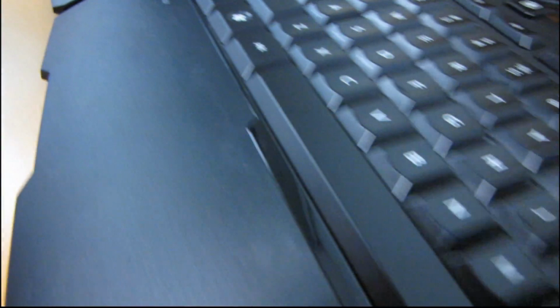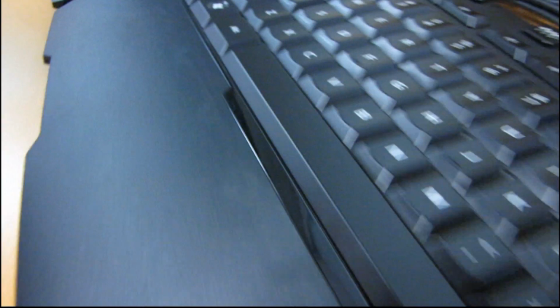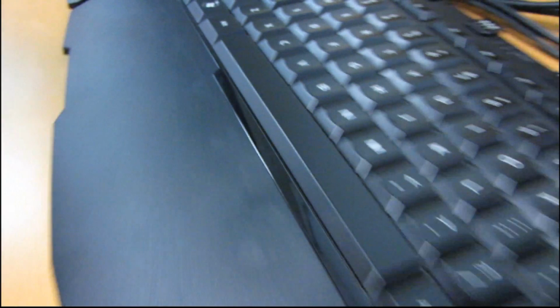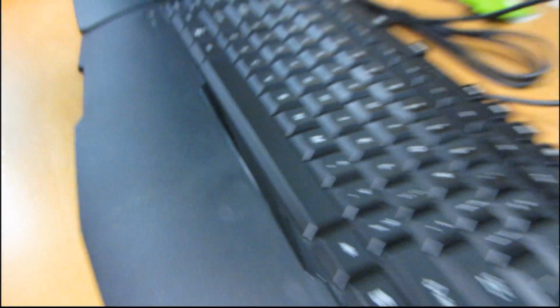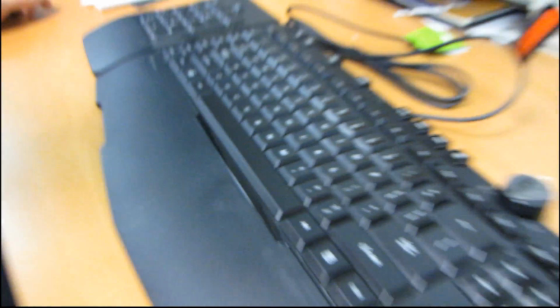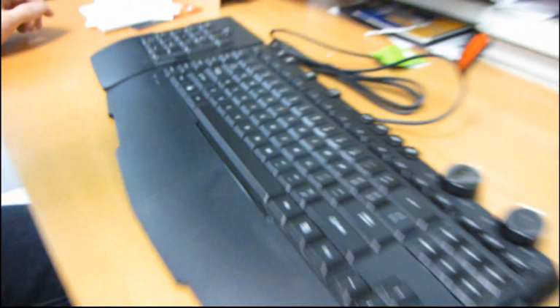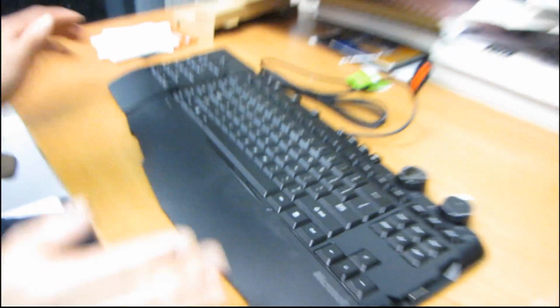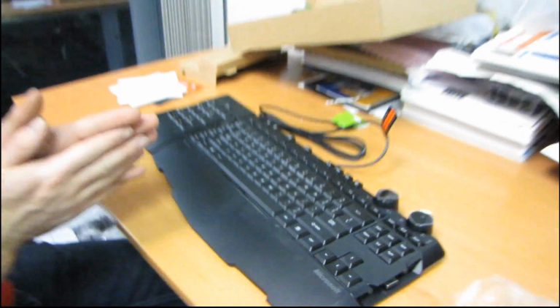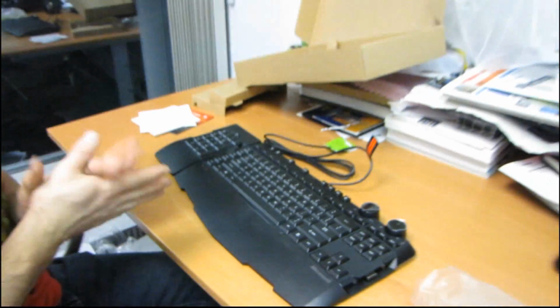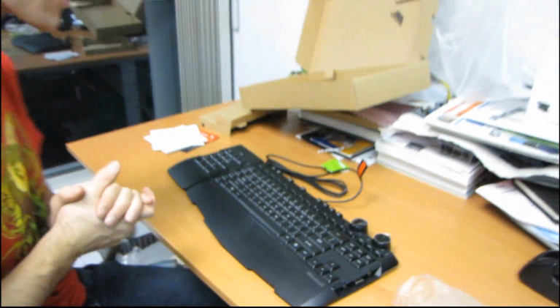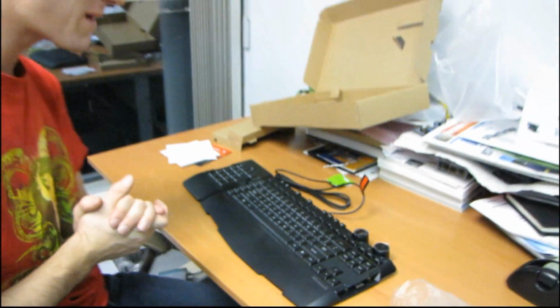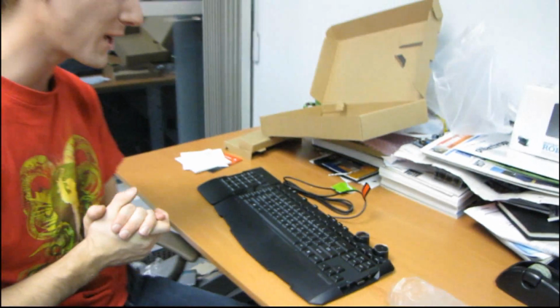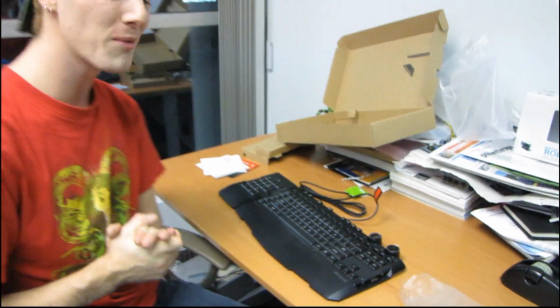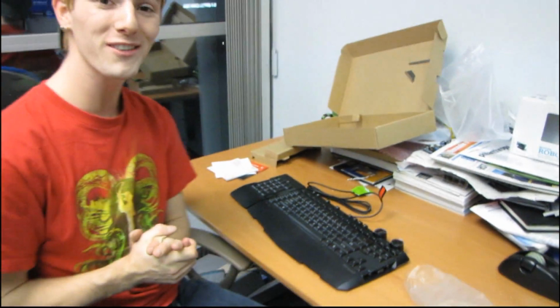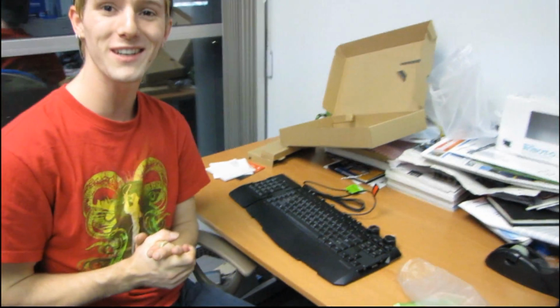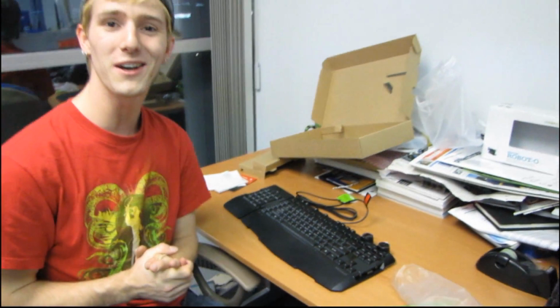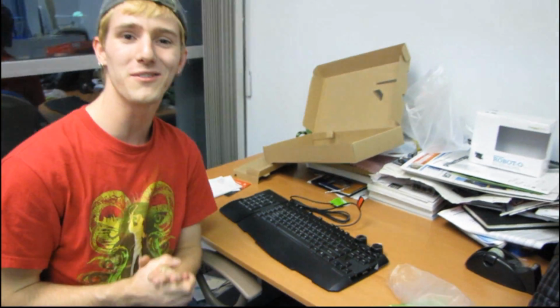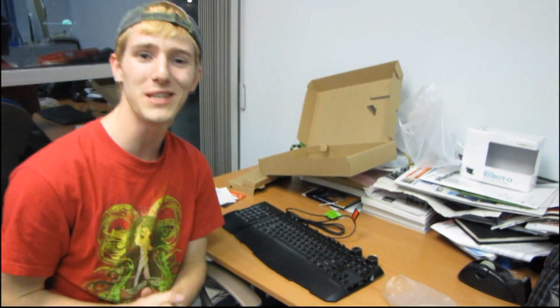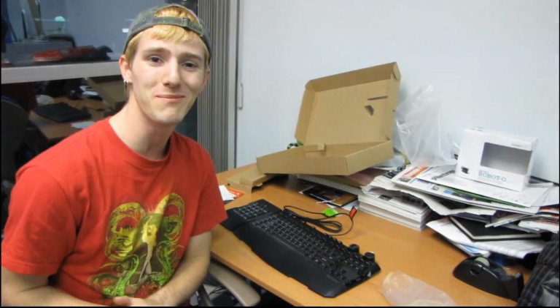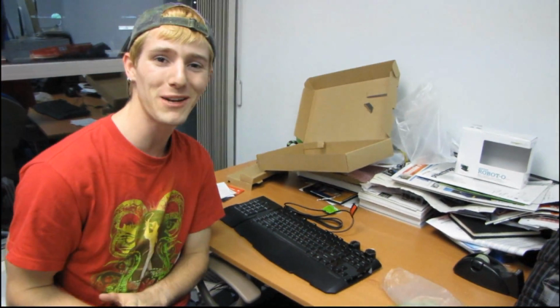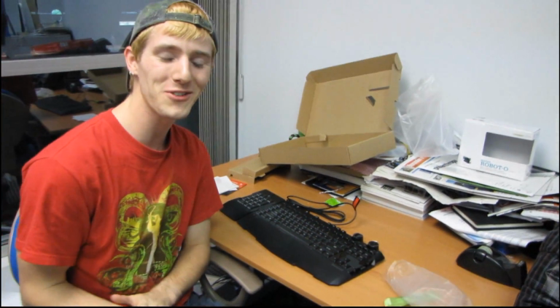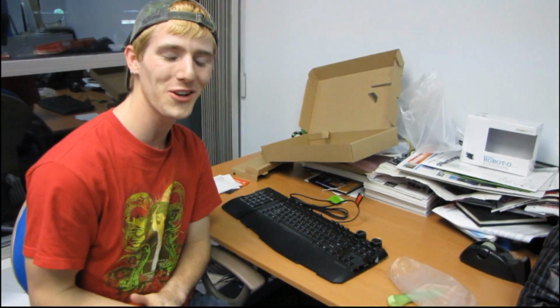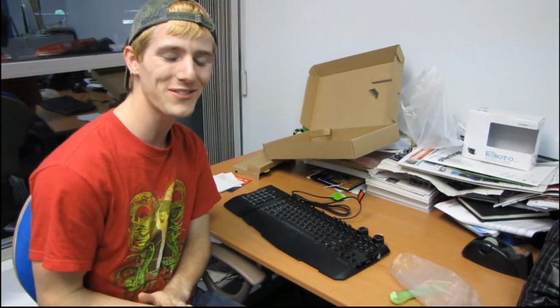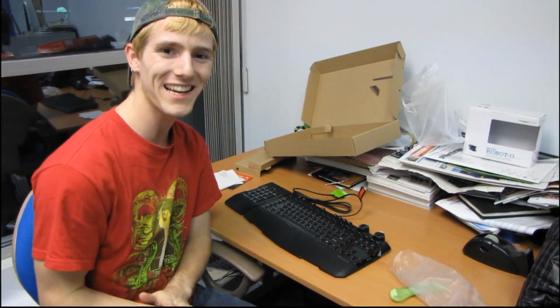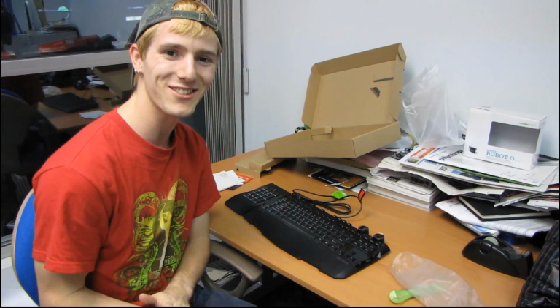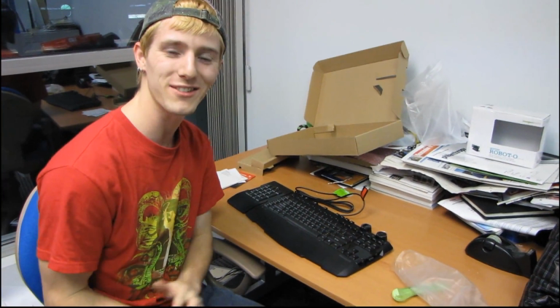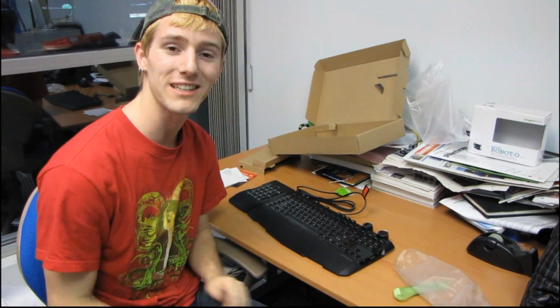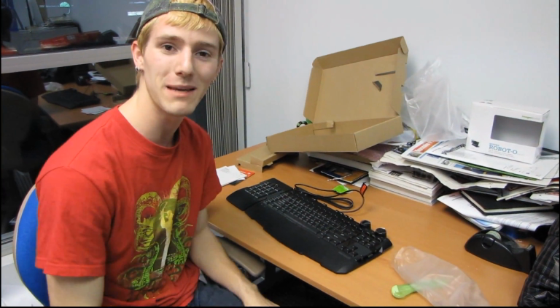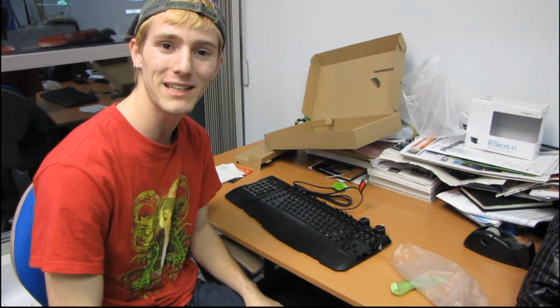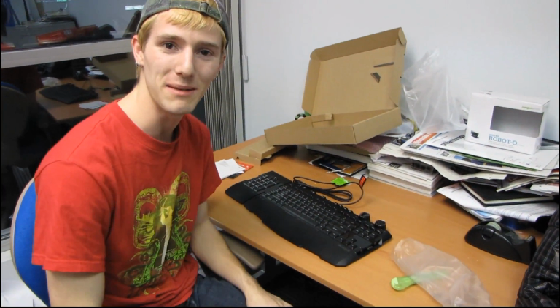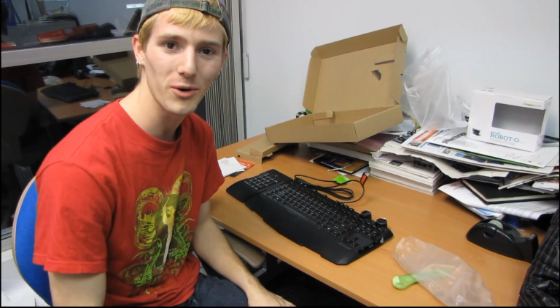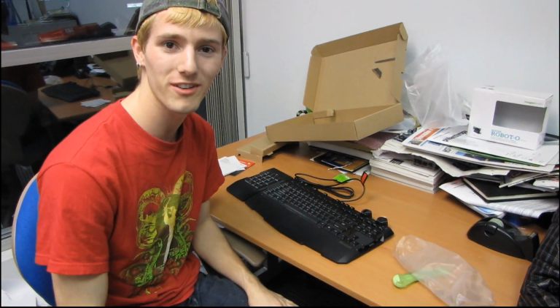Thank you for checking out my unboxing of the Microsoft X6 gaming keyboard.